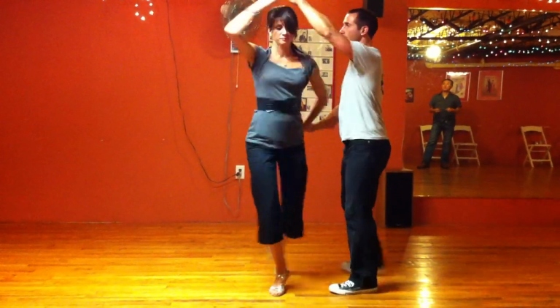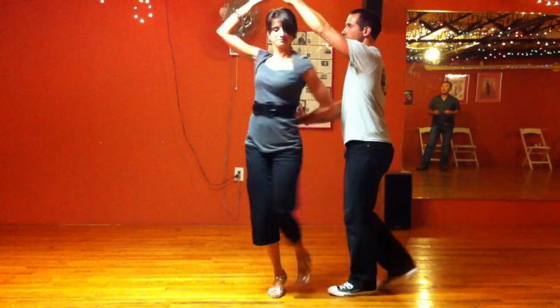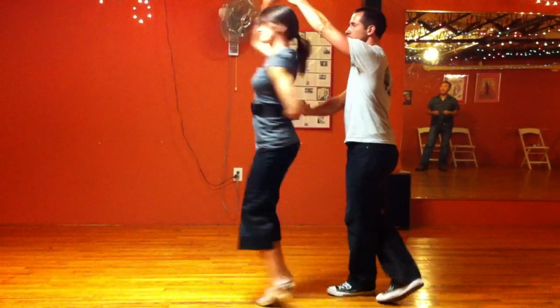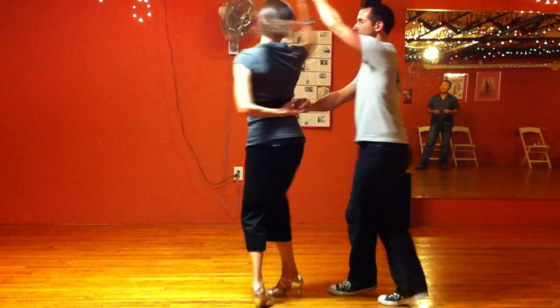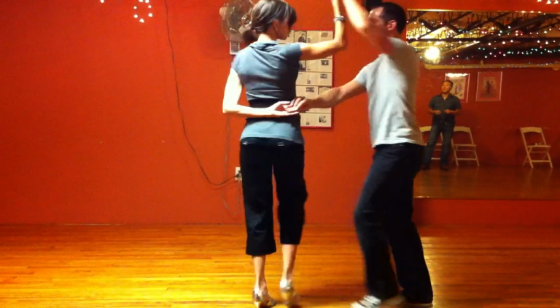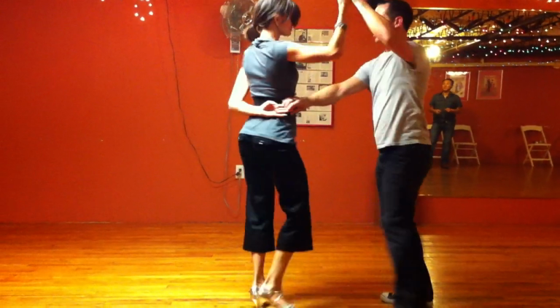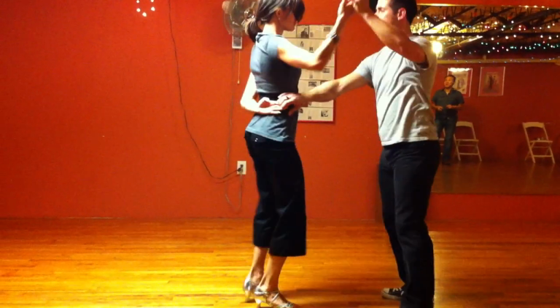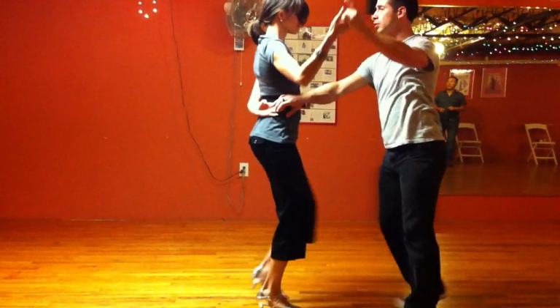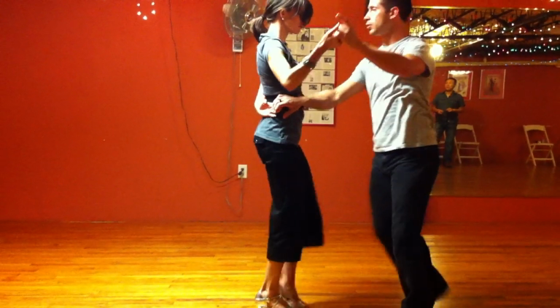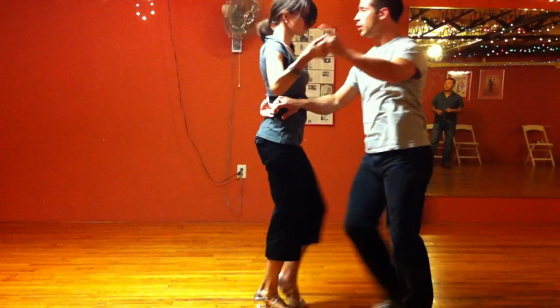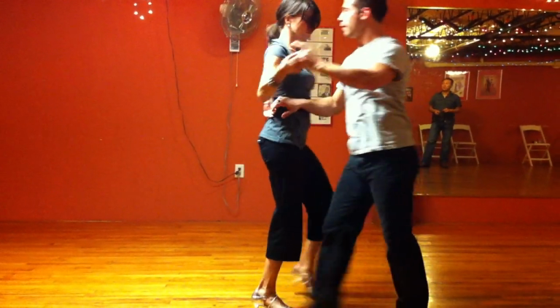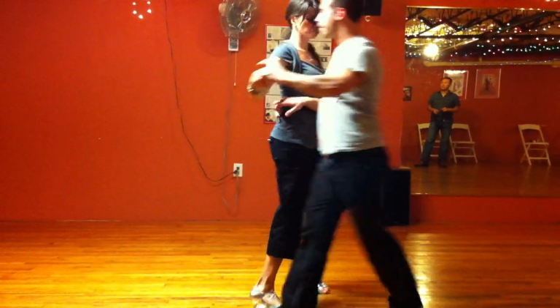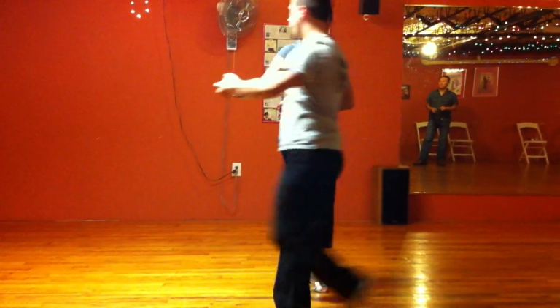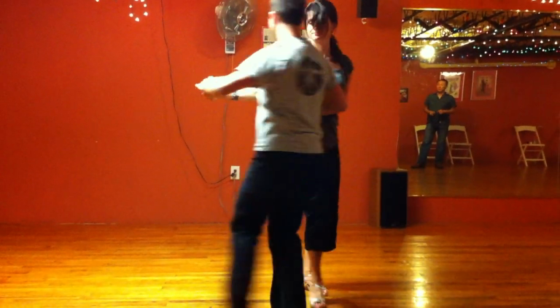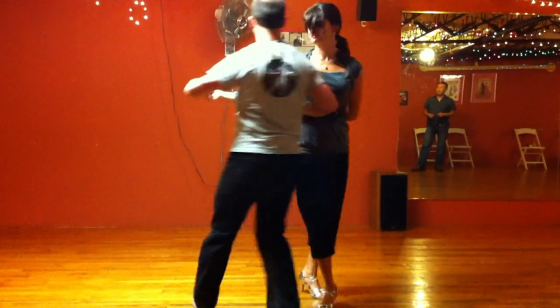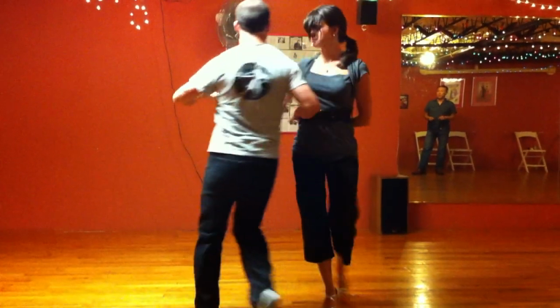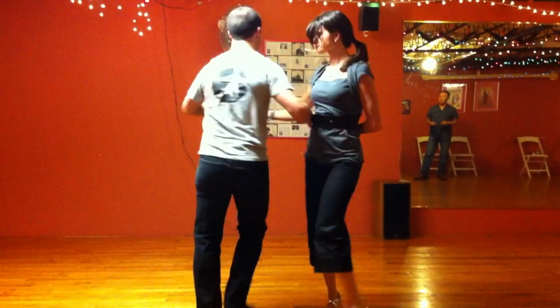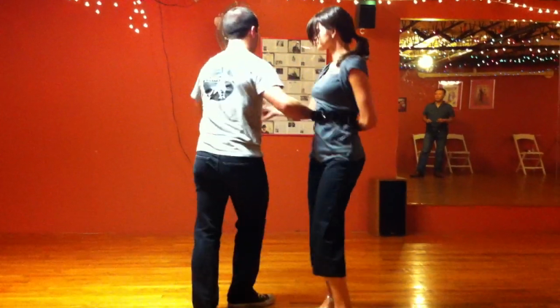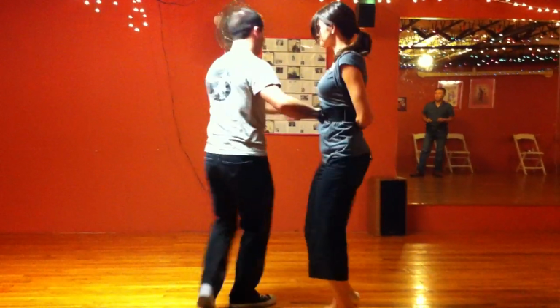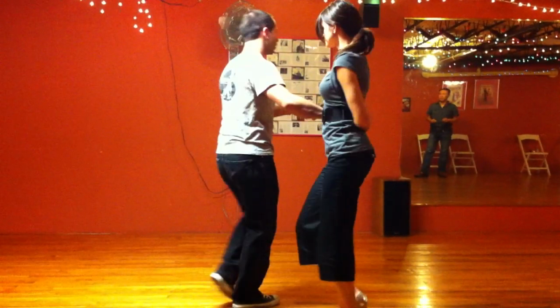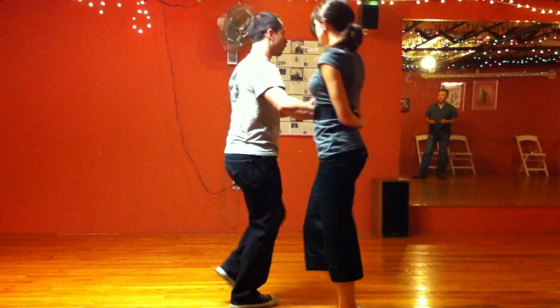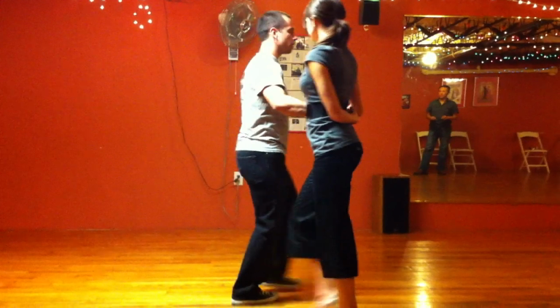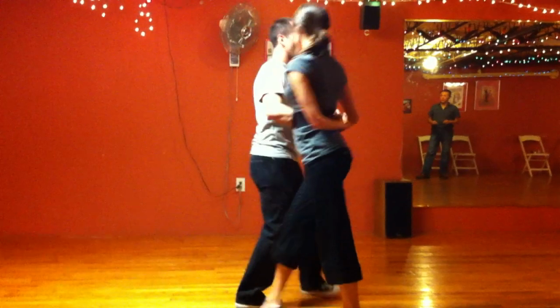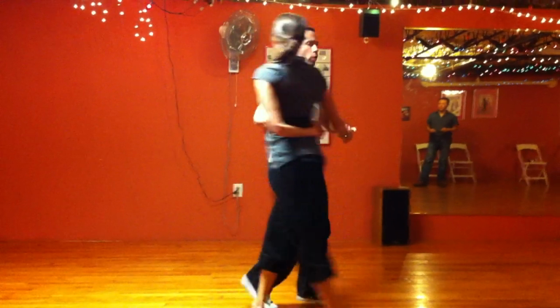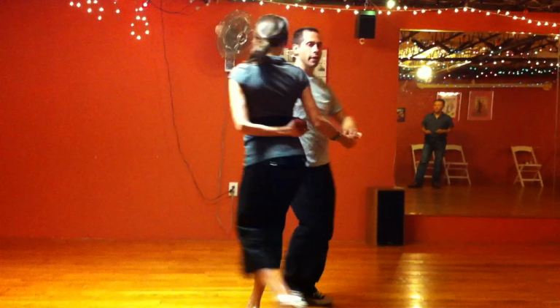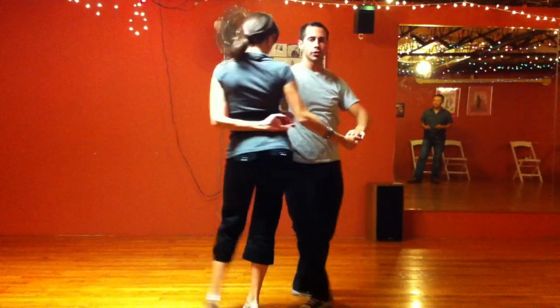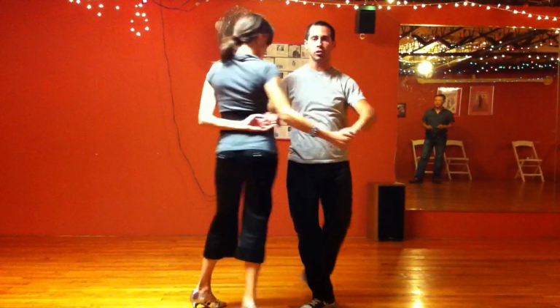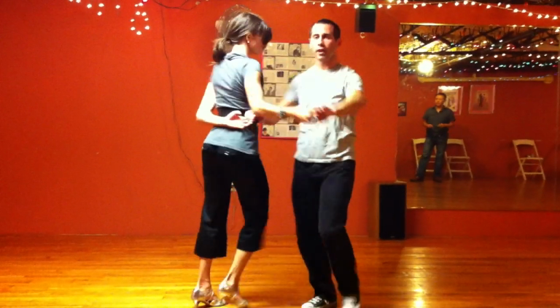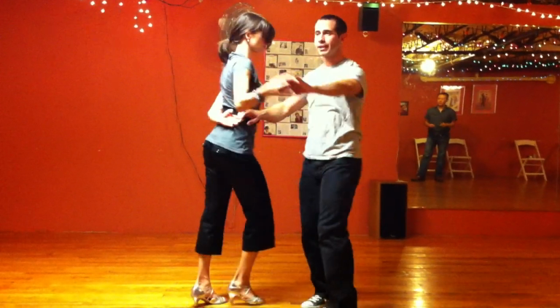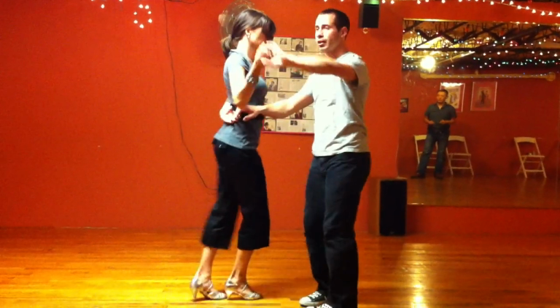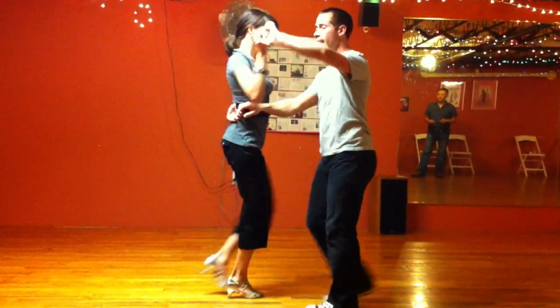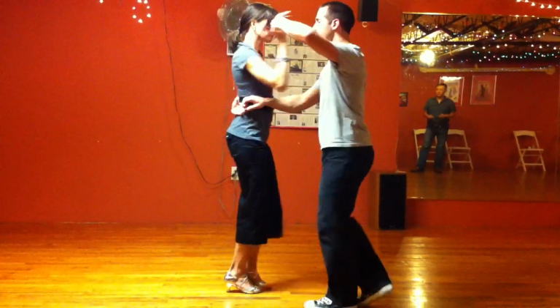One, two, walk in a circle. Five, six, seven, eight. One, two, now take her out.